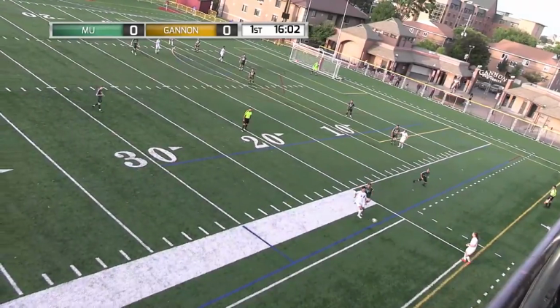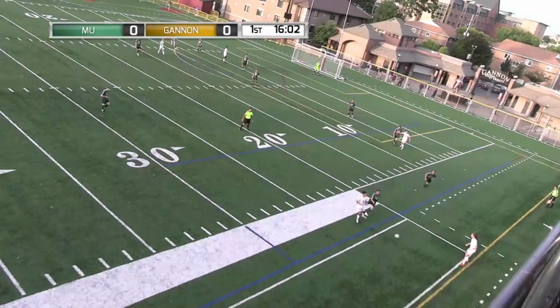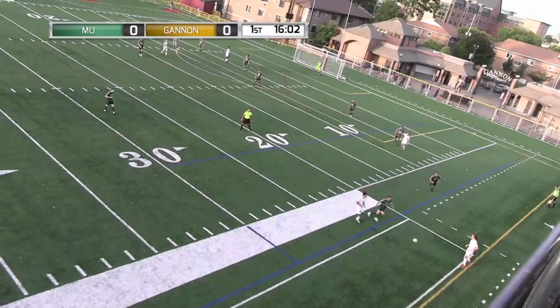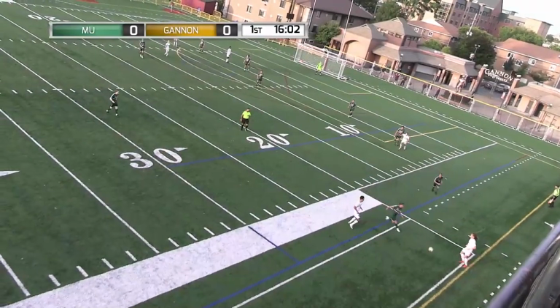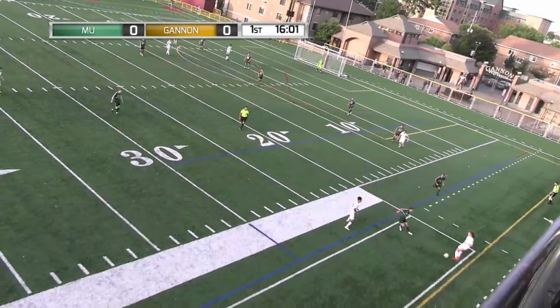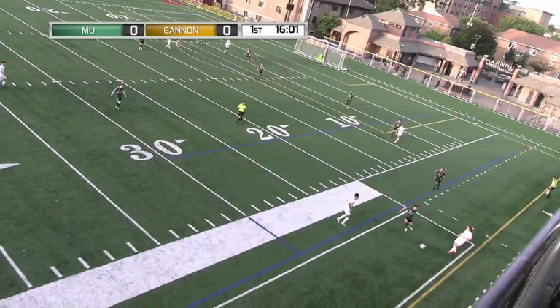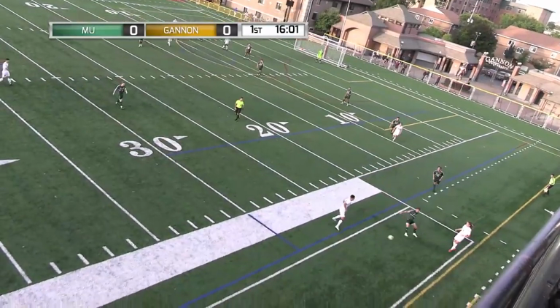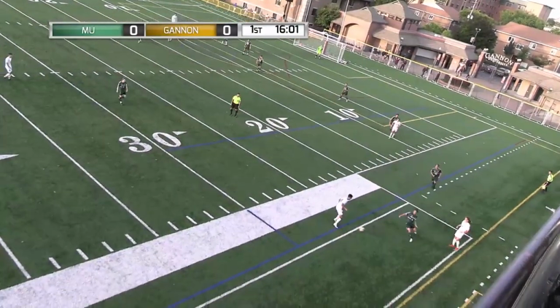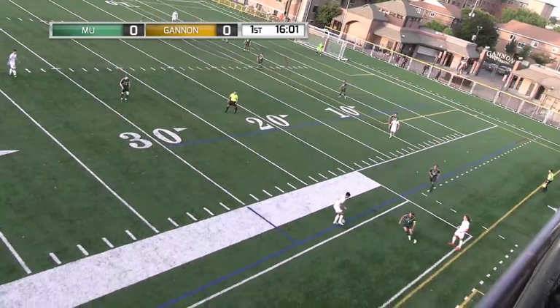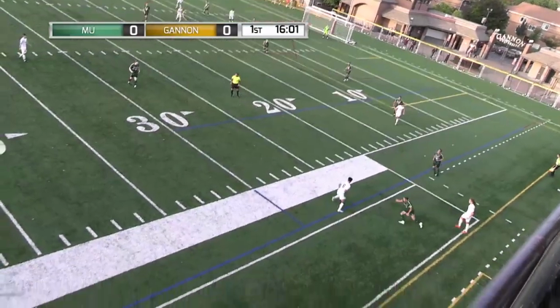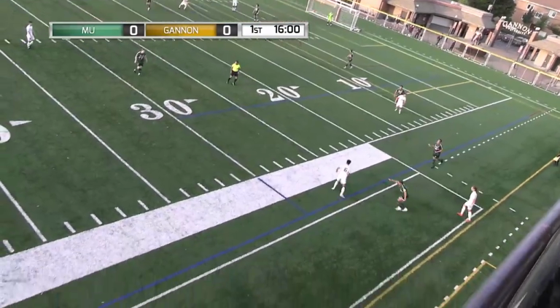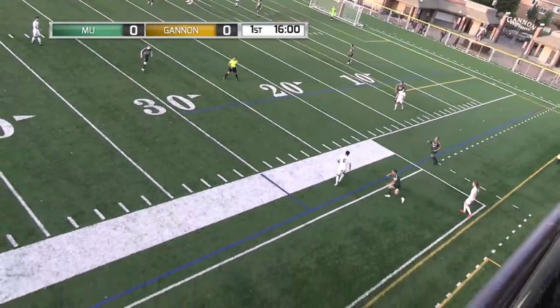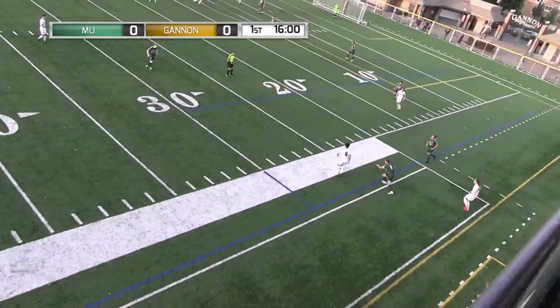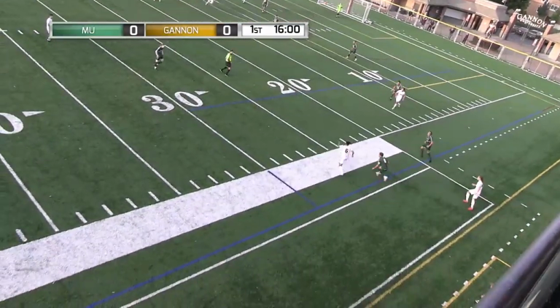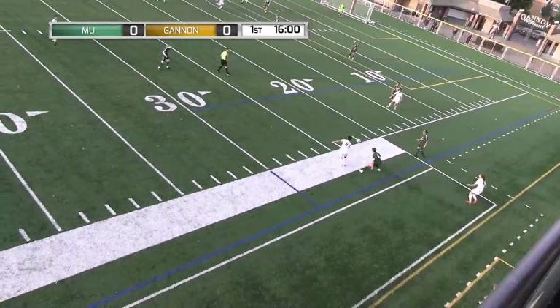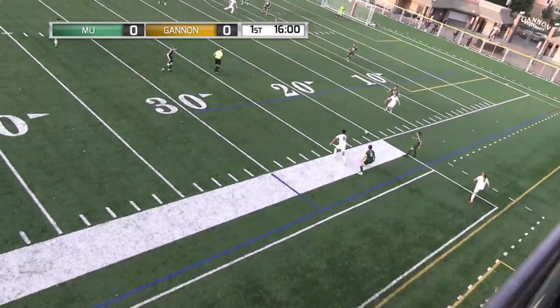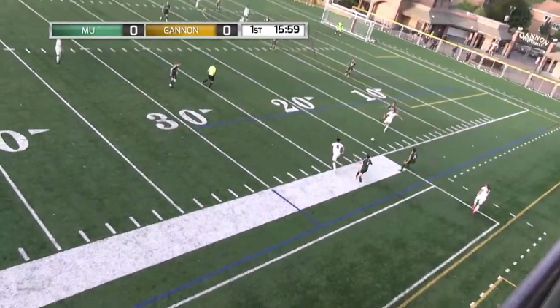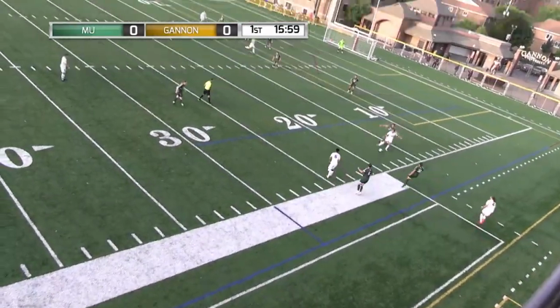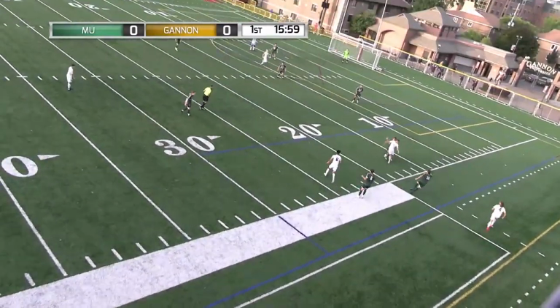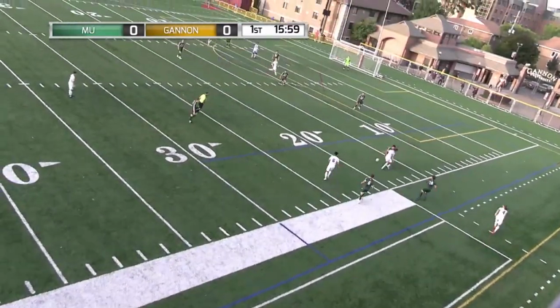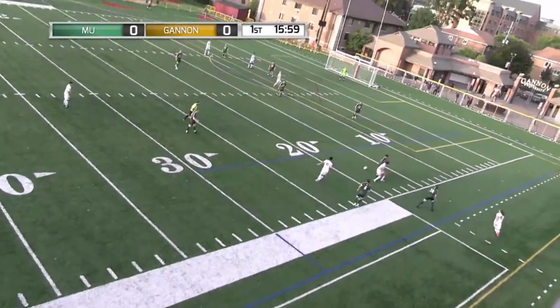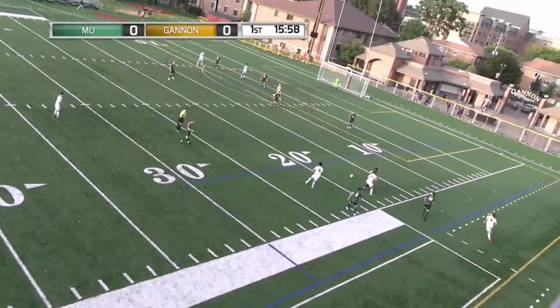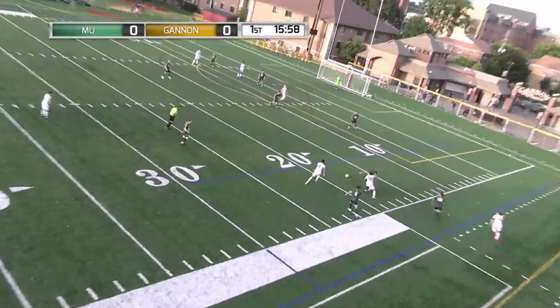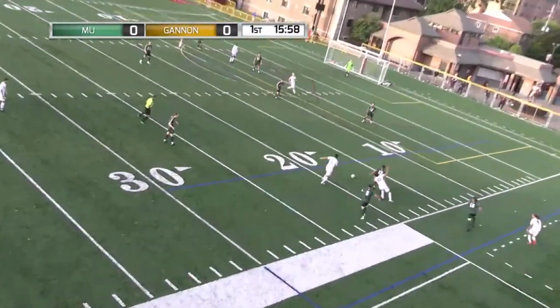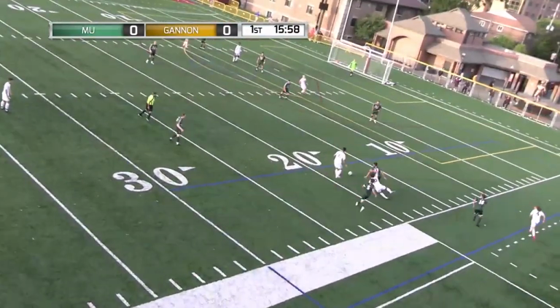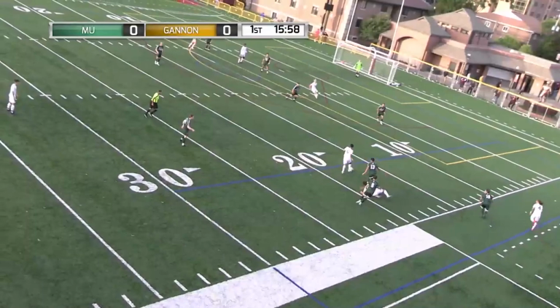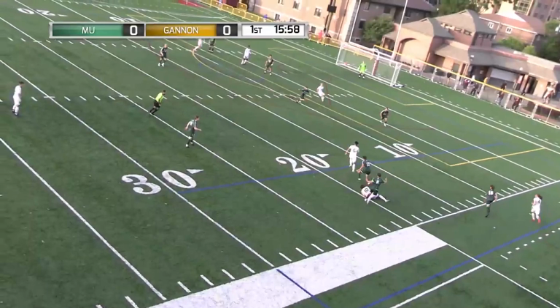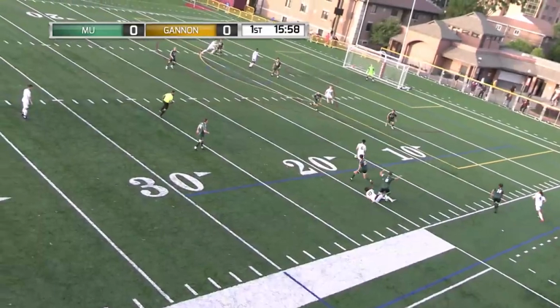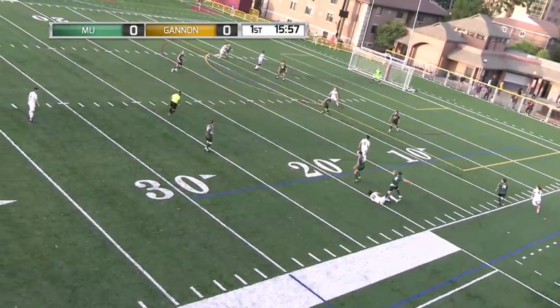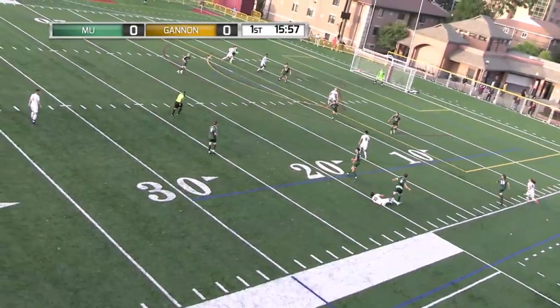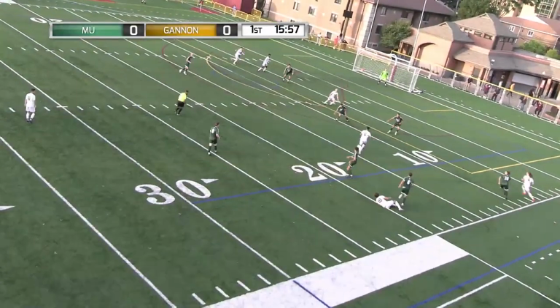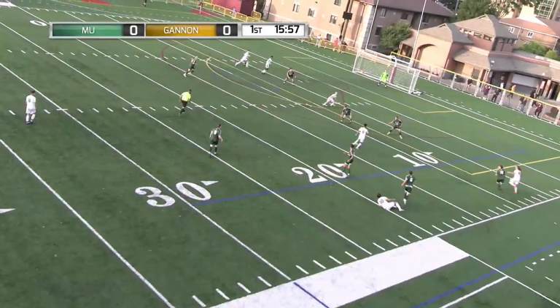Both defenses have been playing extremely well here in the first half, as you can tell by the 0-0 score.